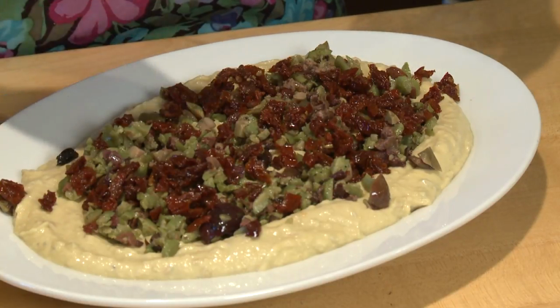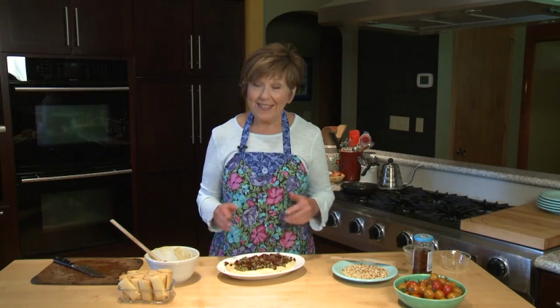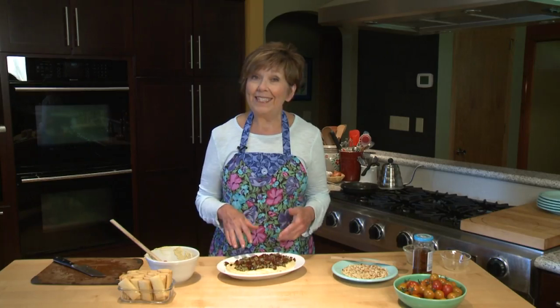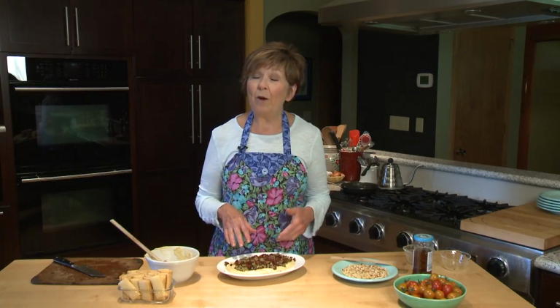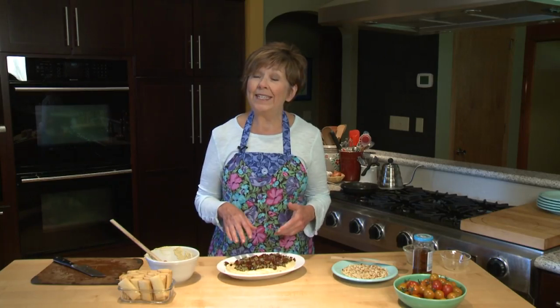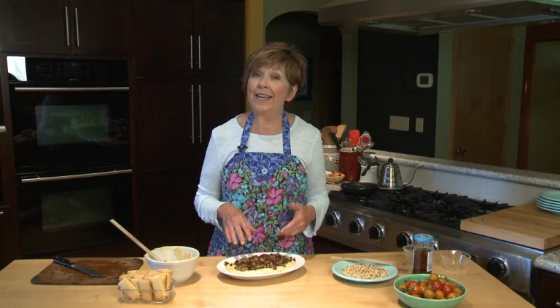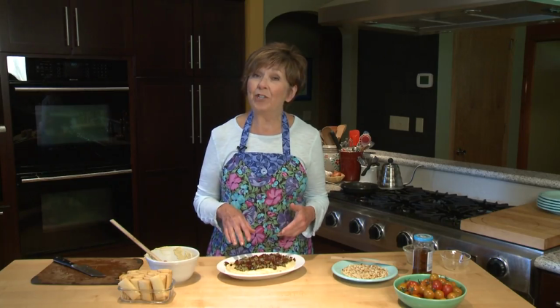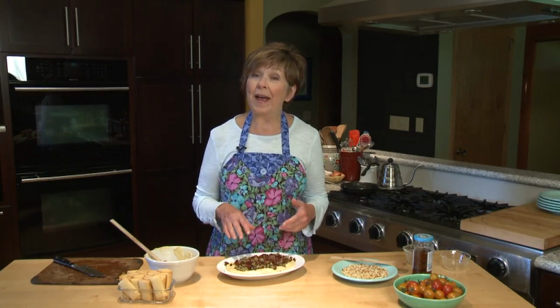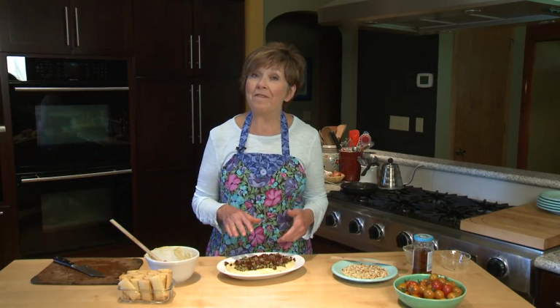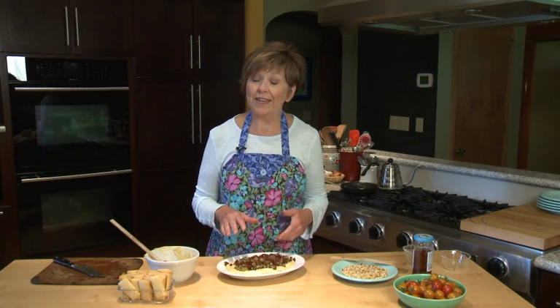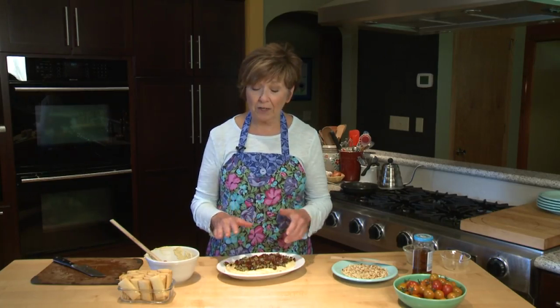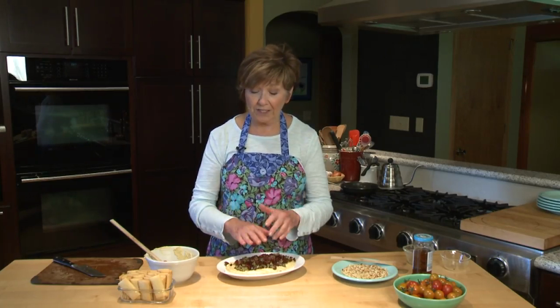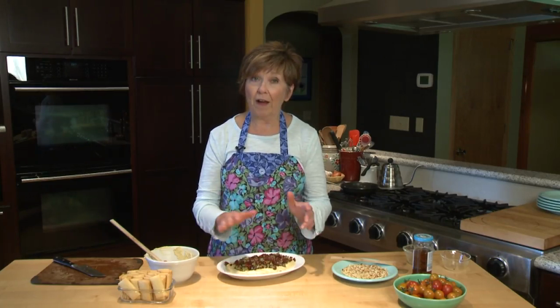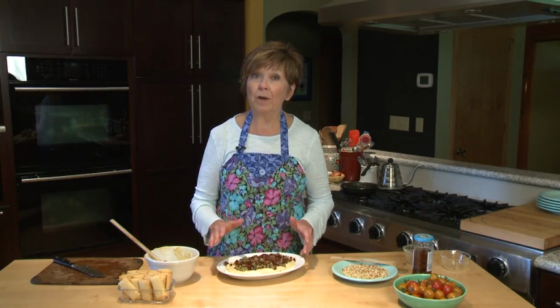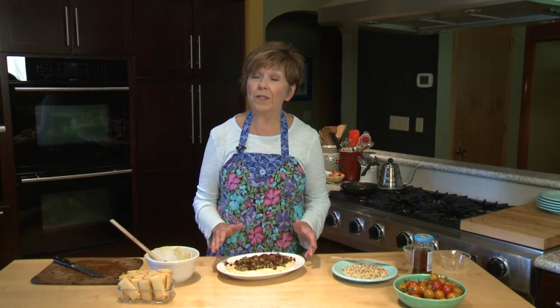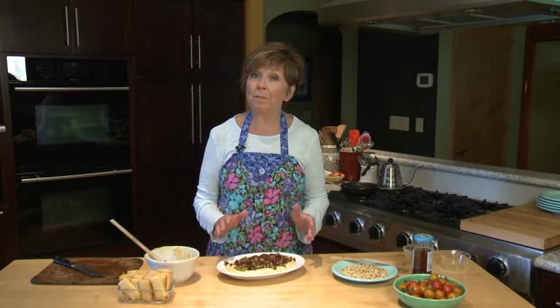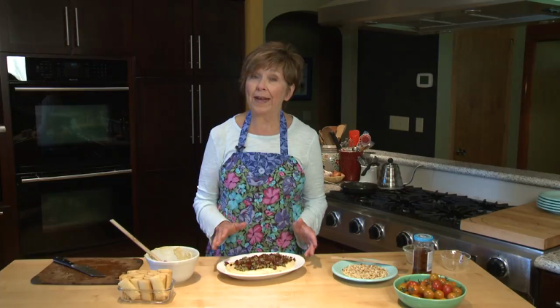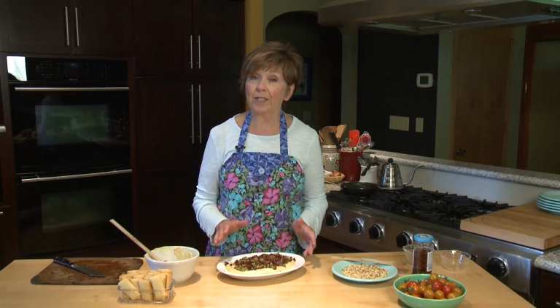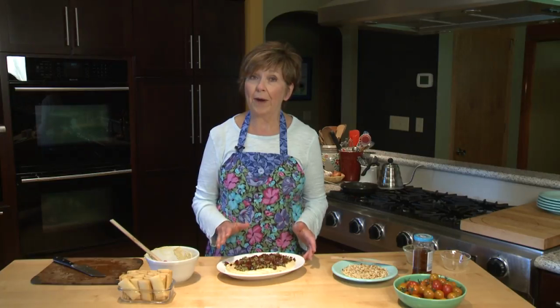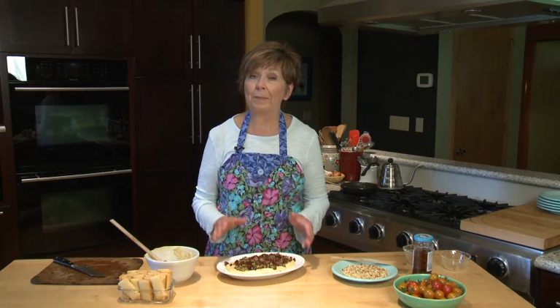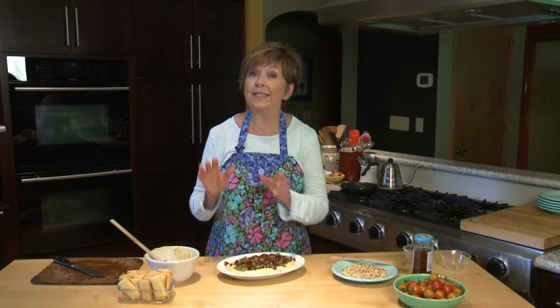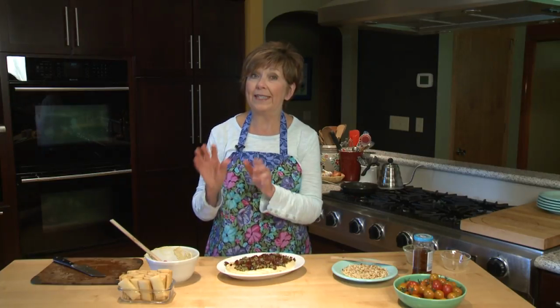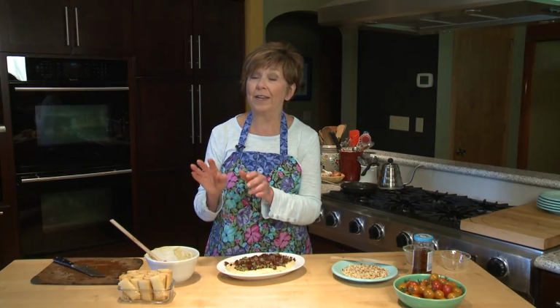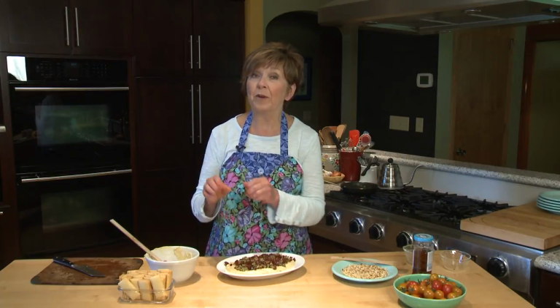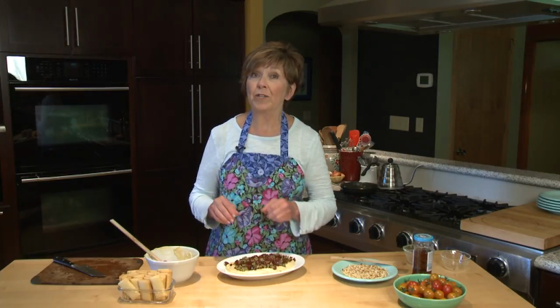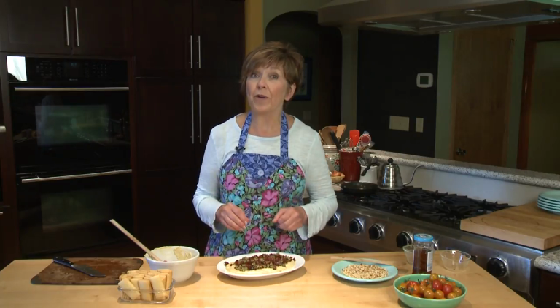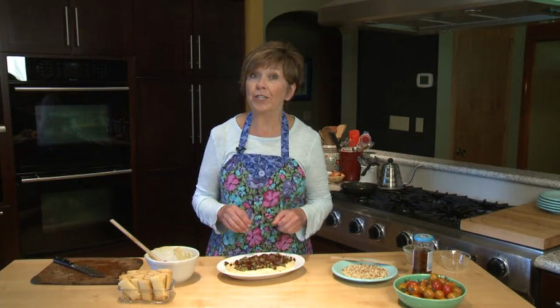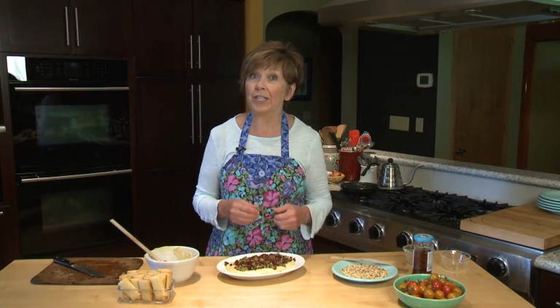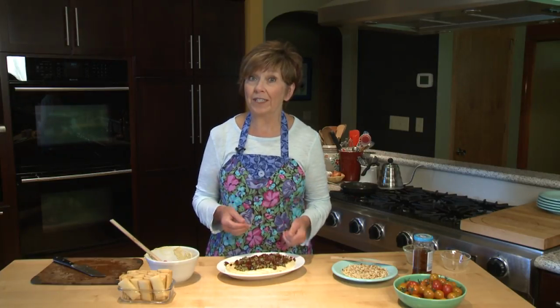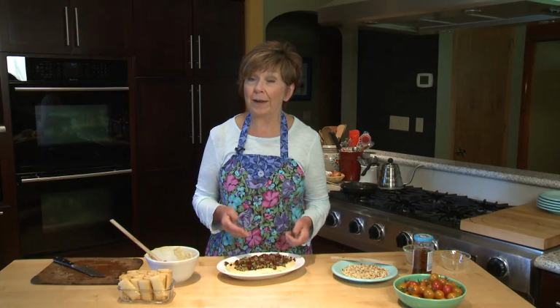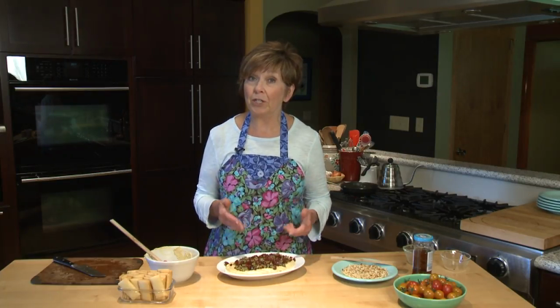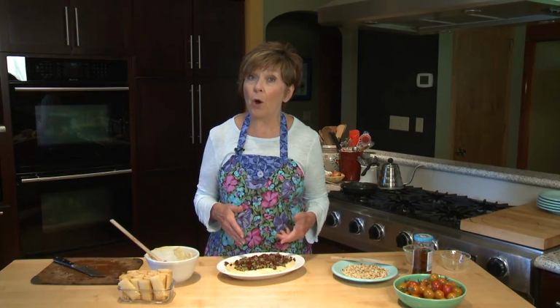This is how I take it to my event — I'll just cover it with some plastic wrap and stick it in the refrigerator until it's time to go.